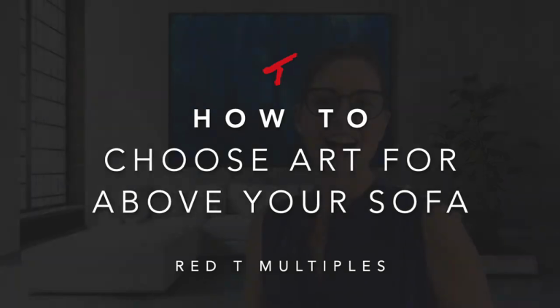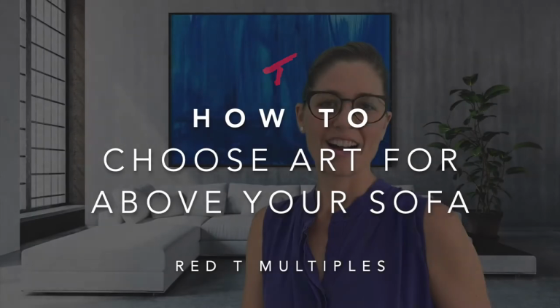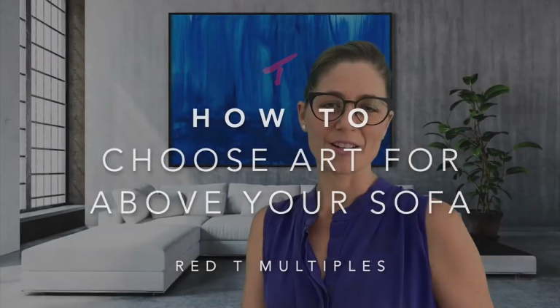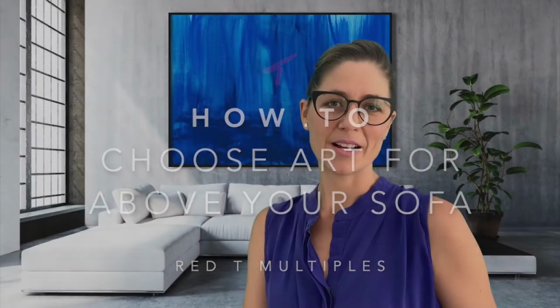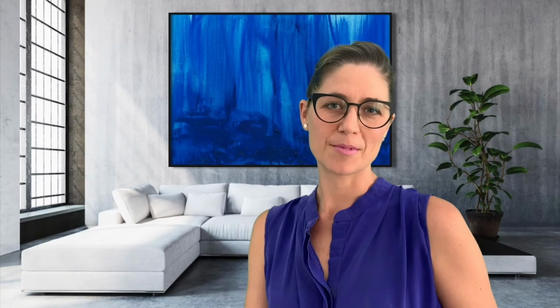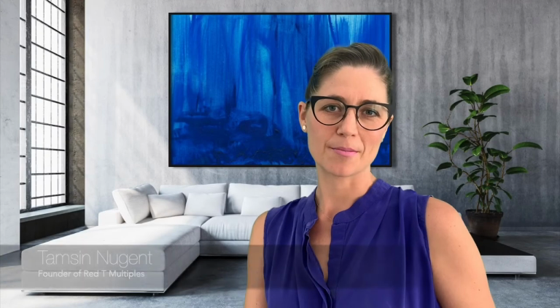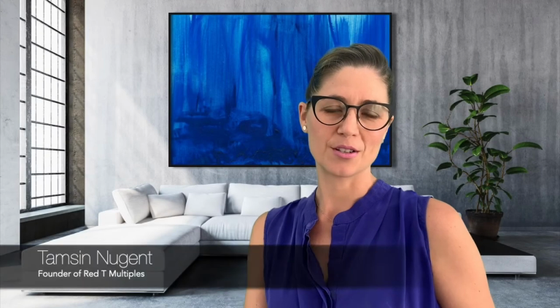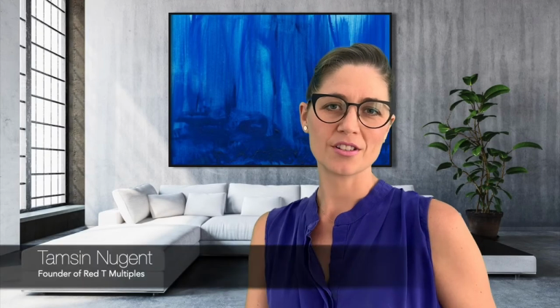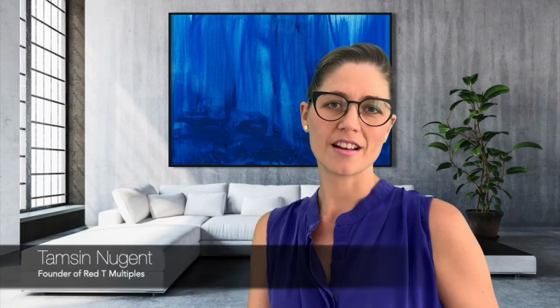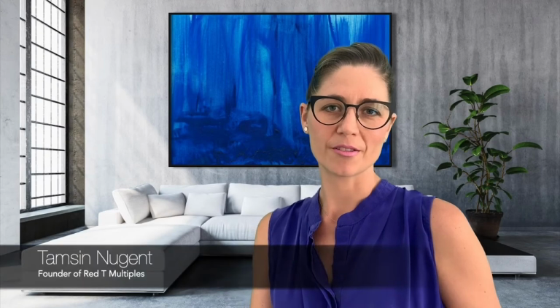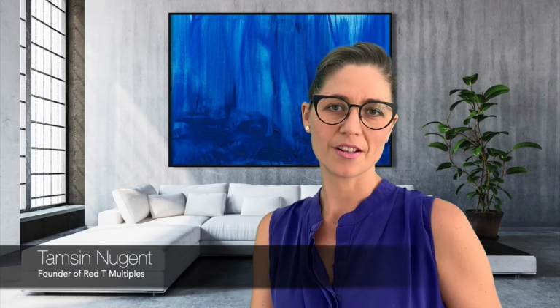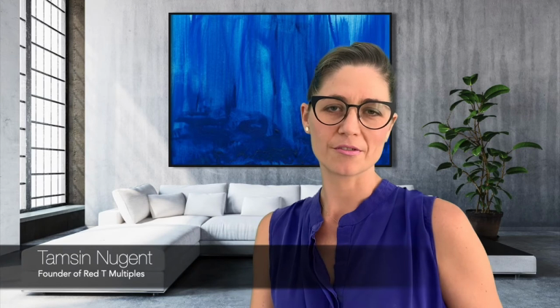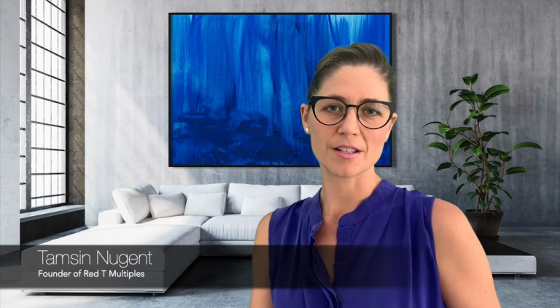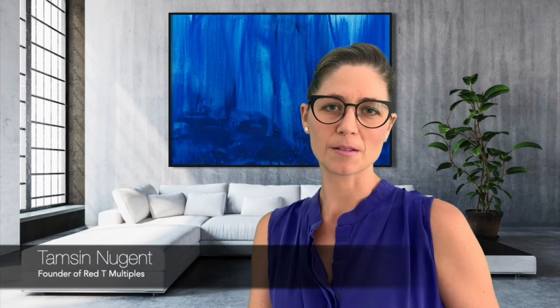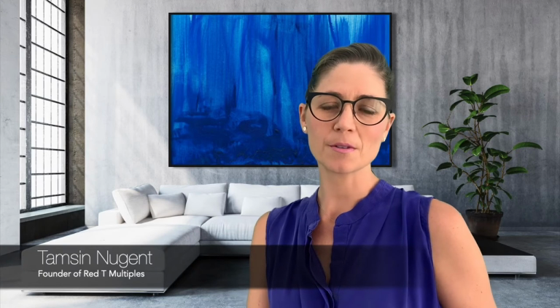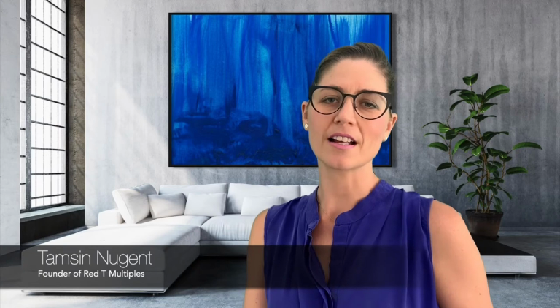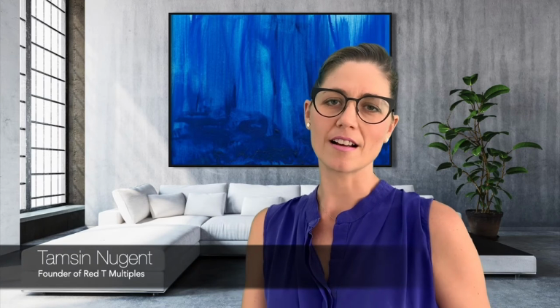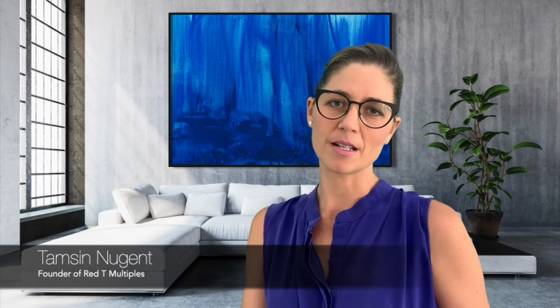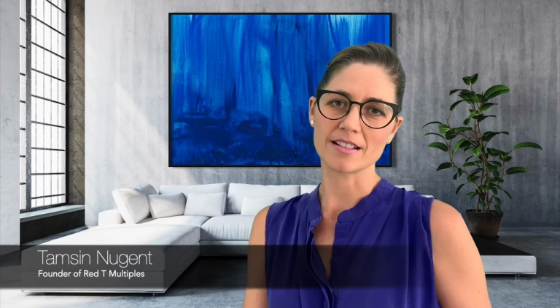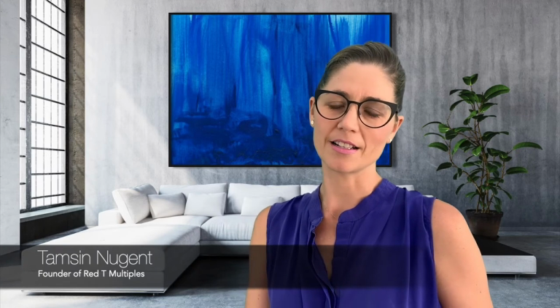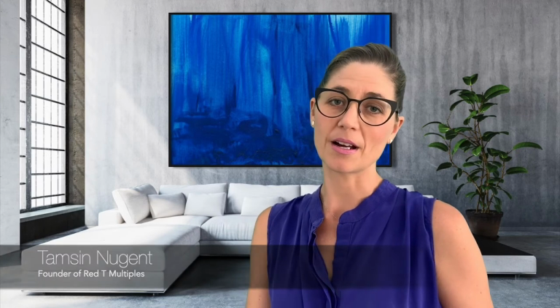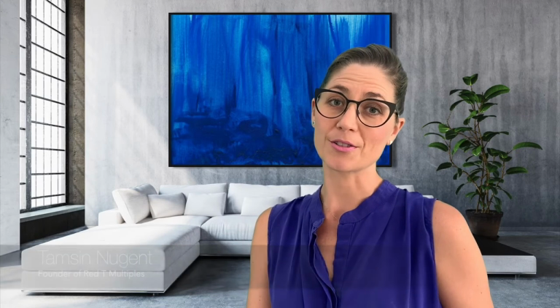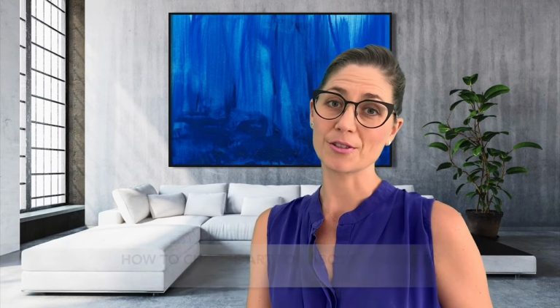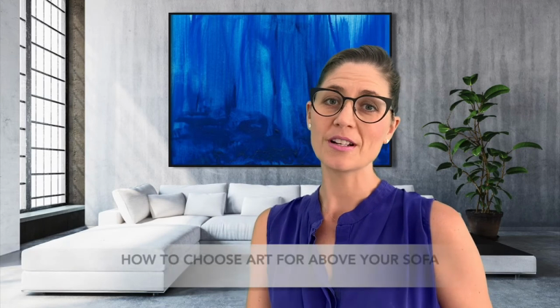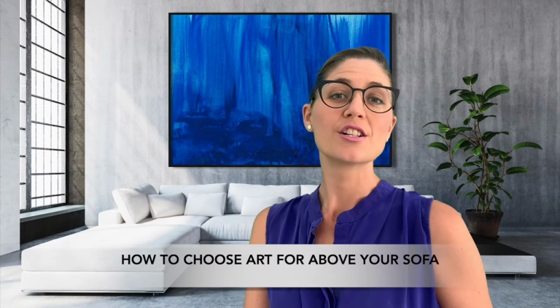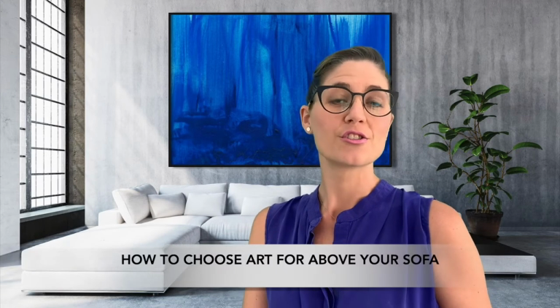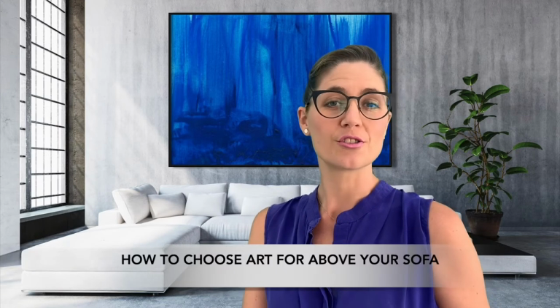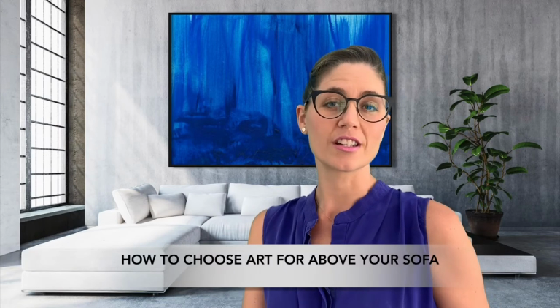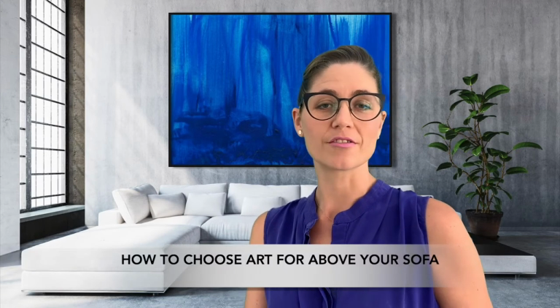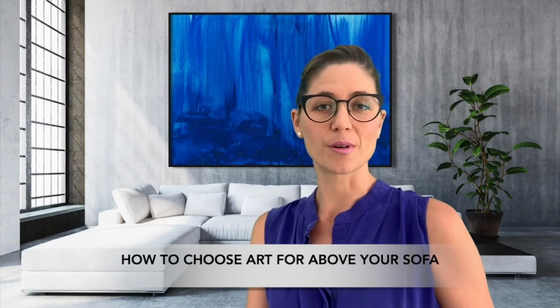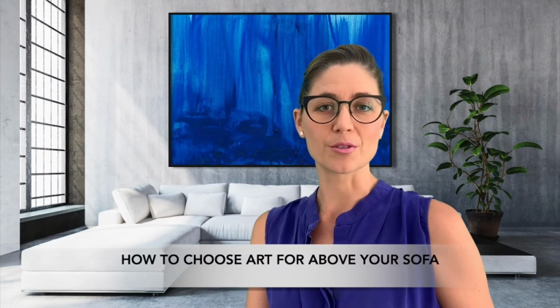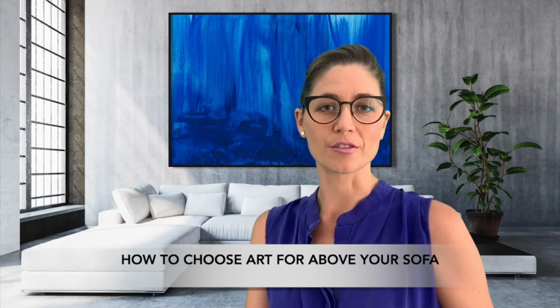Hi, my name is Tamsin Nugent. I'm the founder of Red Tea Multiples, and I'm here to tell you how to choose the art for above your sofa.